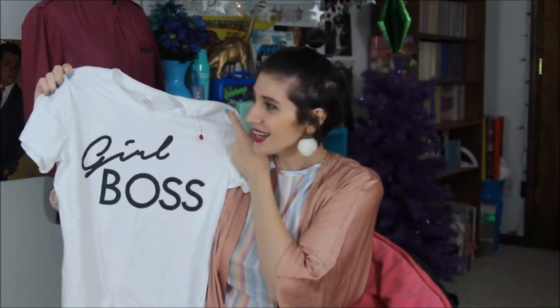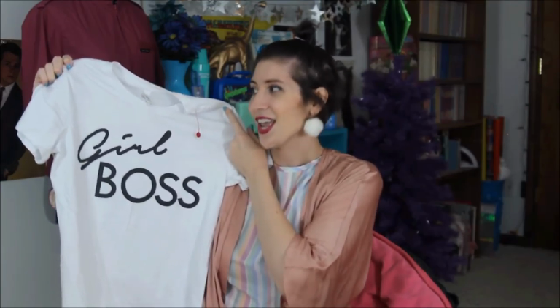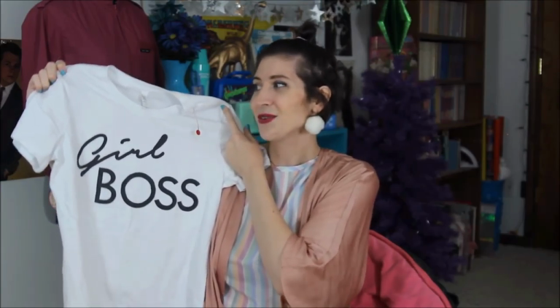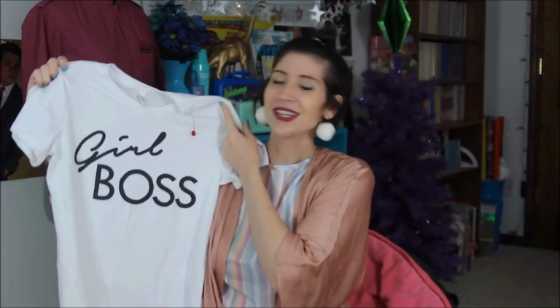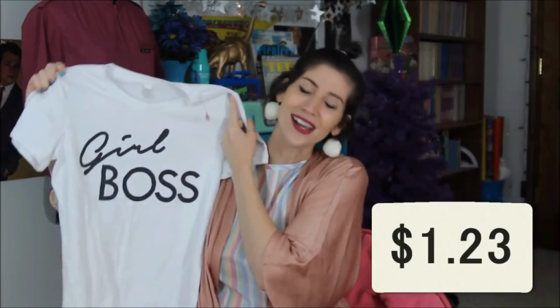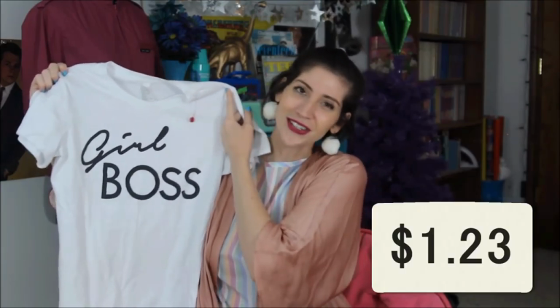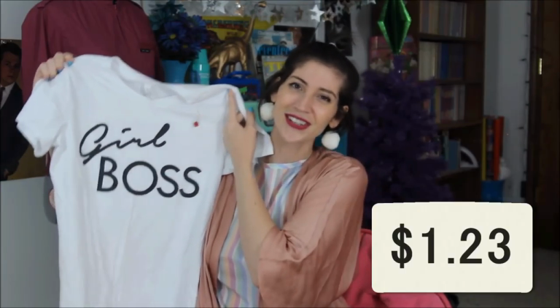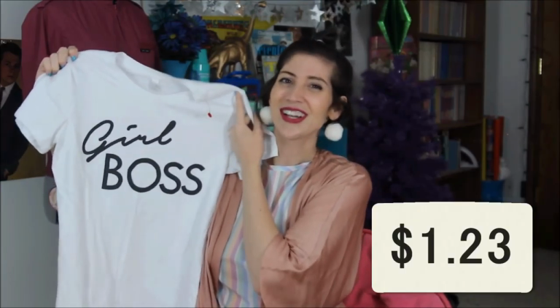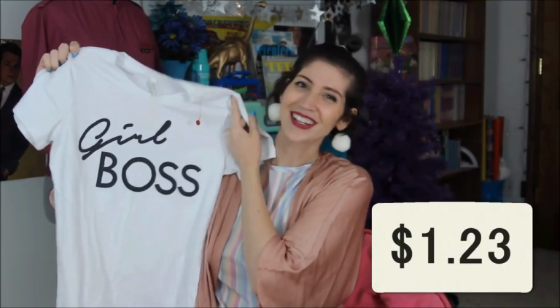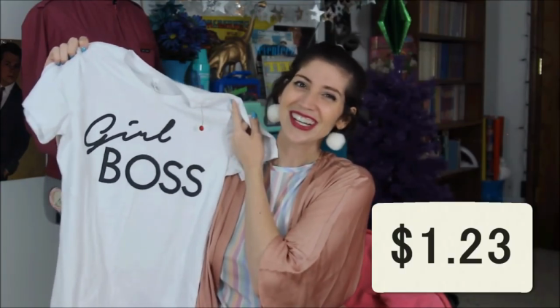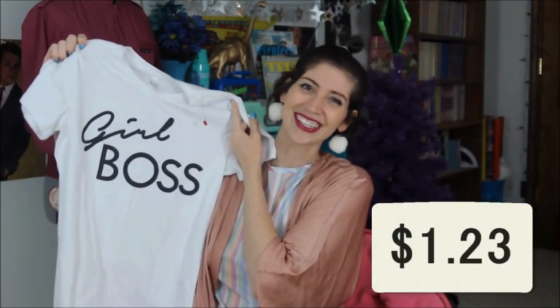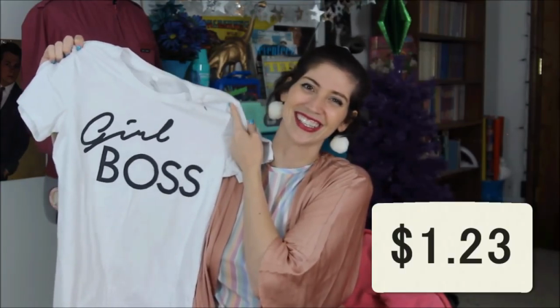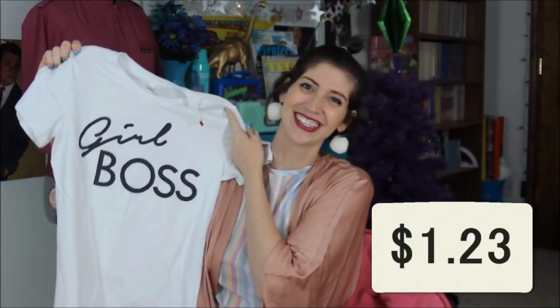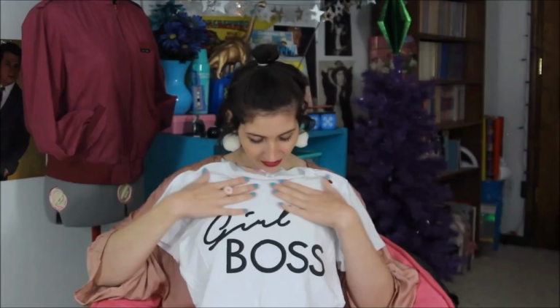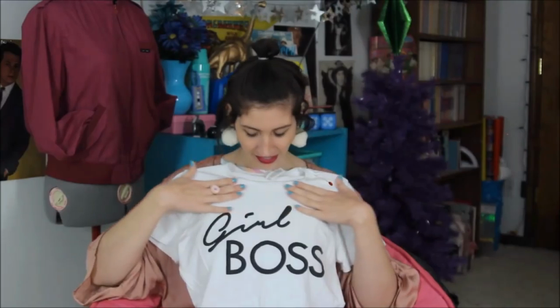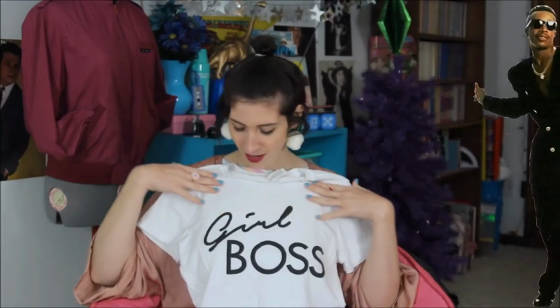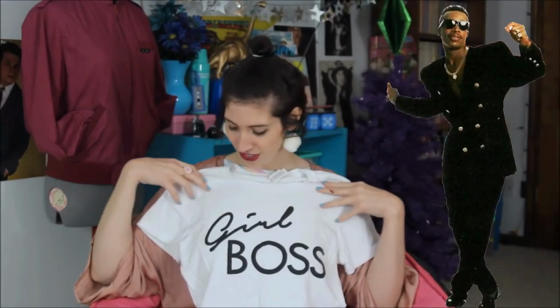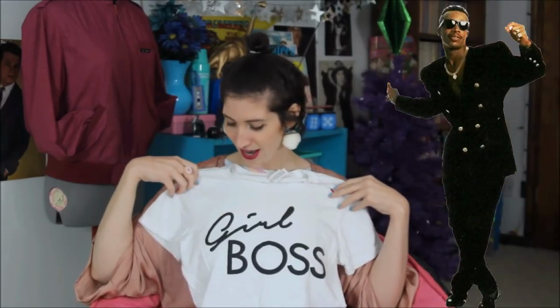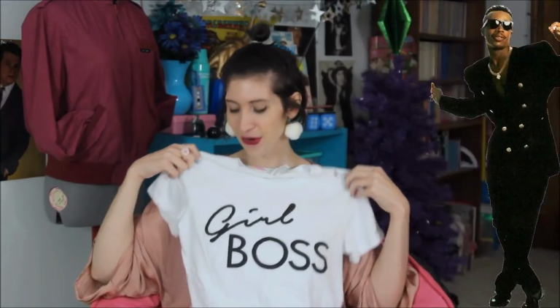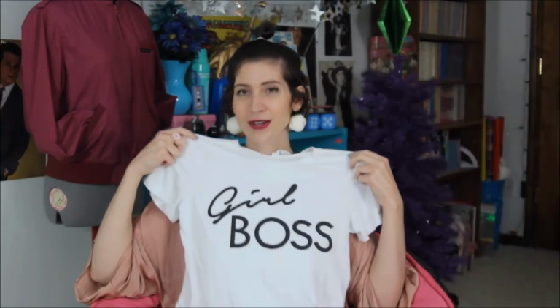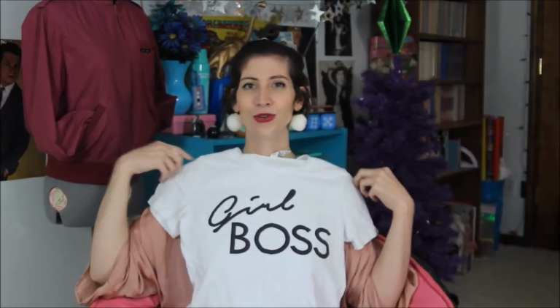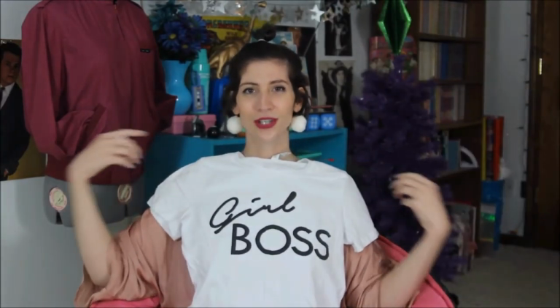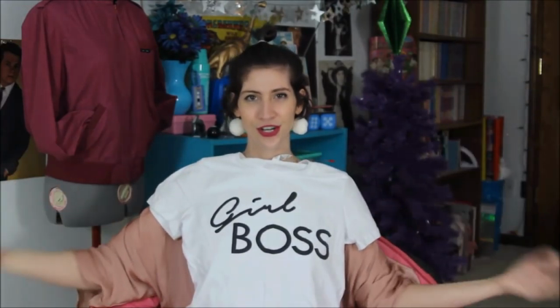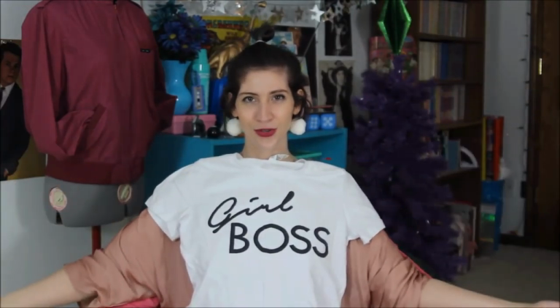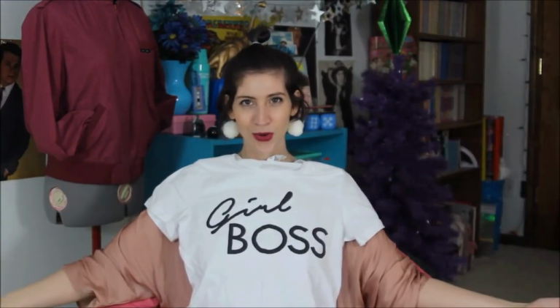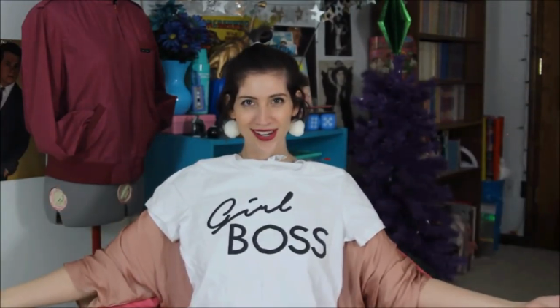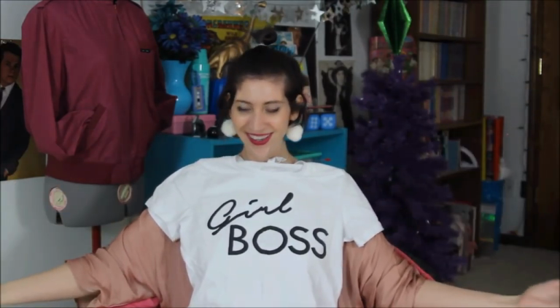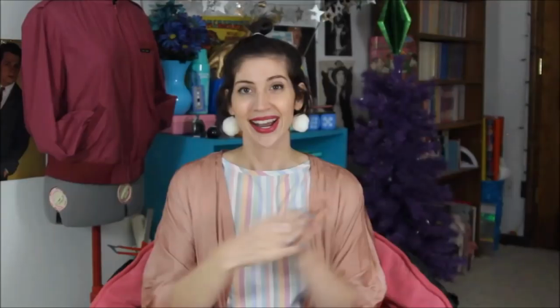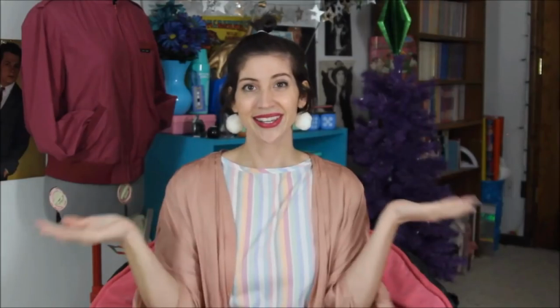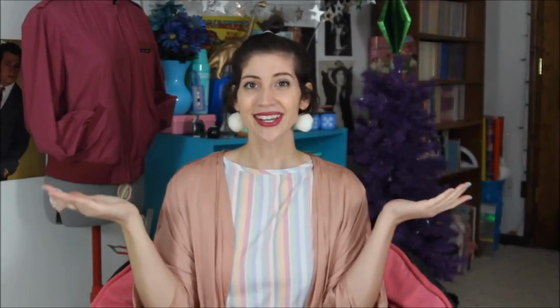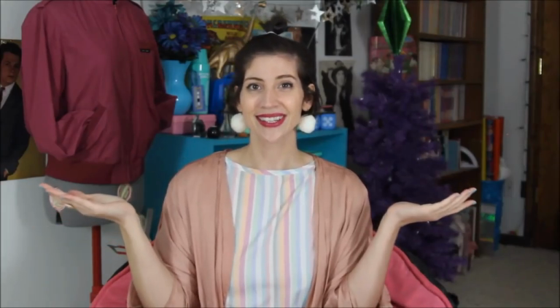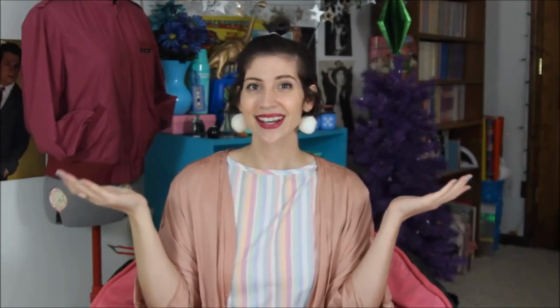The final item of my November thrift haul is a Girl Boss t-shirt. I had thought about wanting one, and the thrift gods put one in my path, so I had to get it. It was $1.23 at Goodwill. Like MC Hammer — I am too legit to quit.